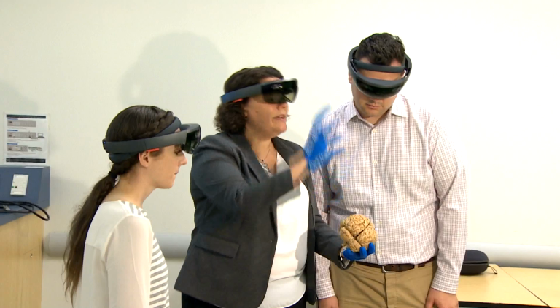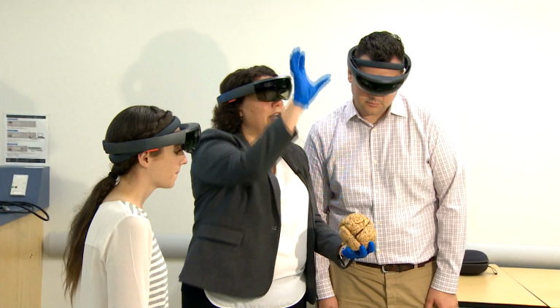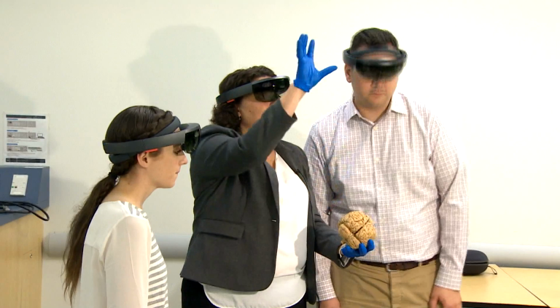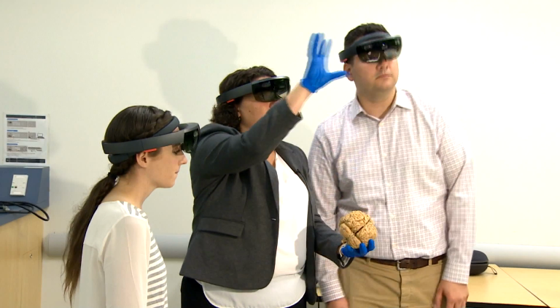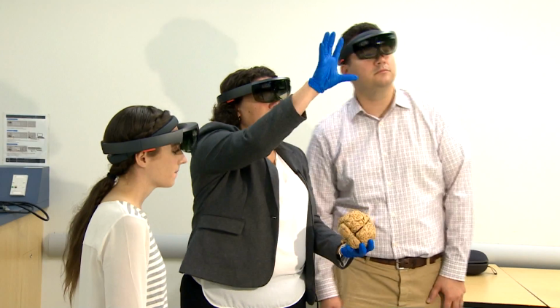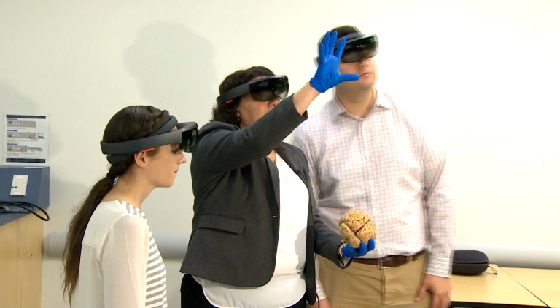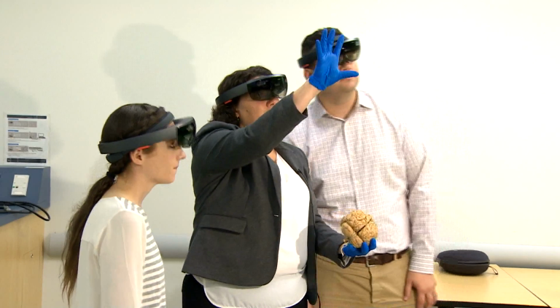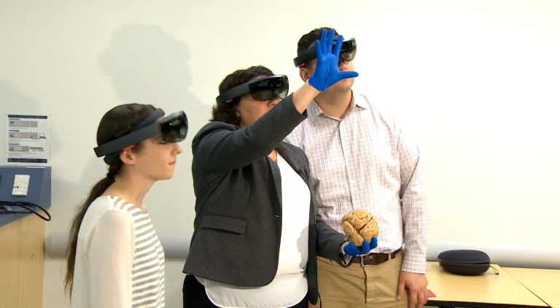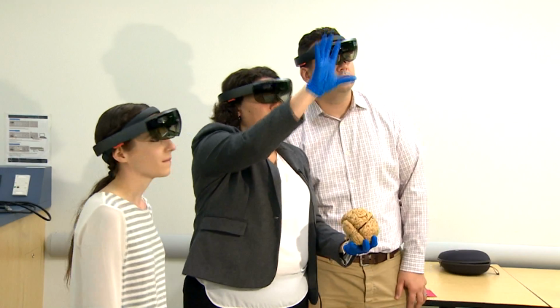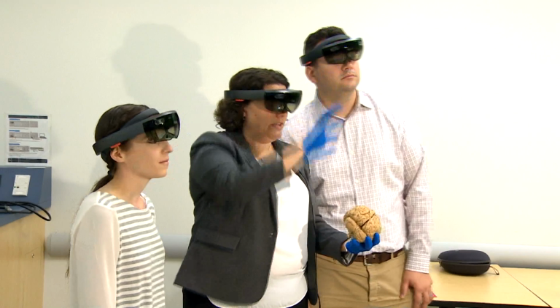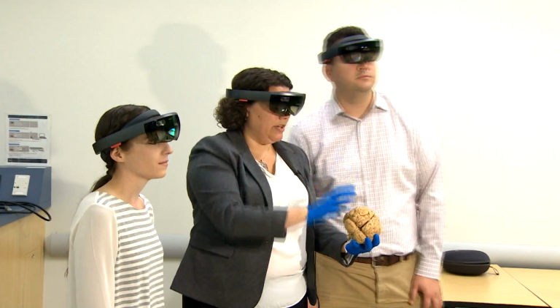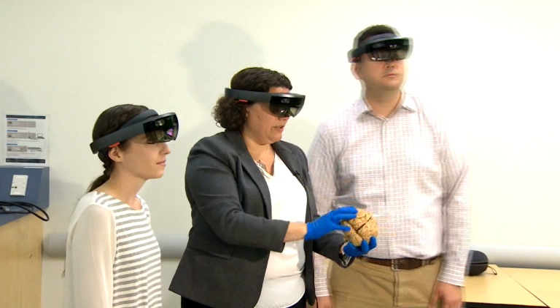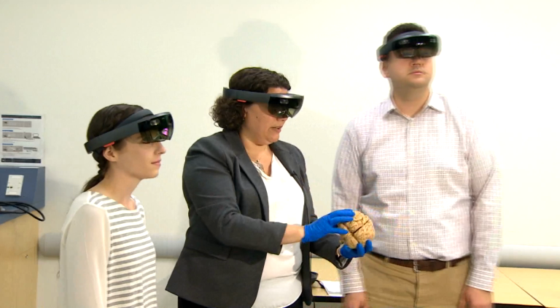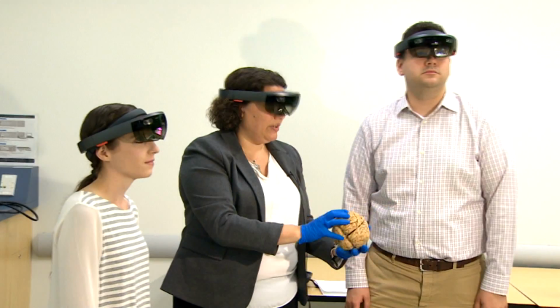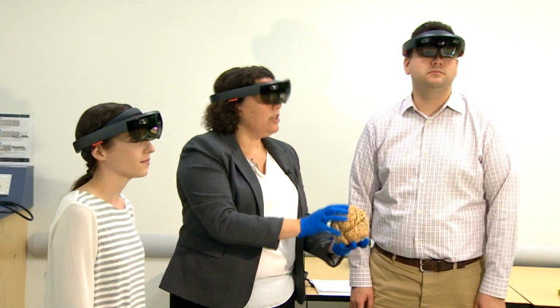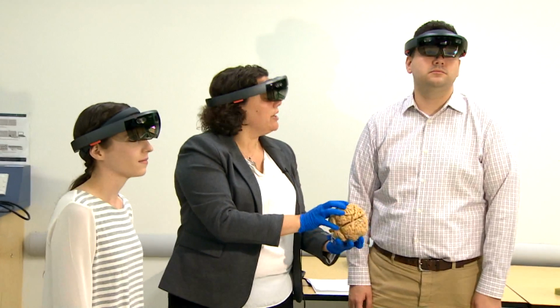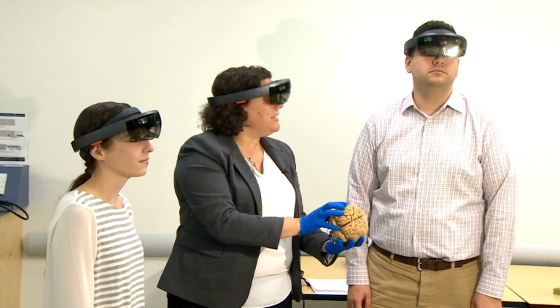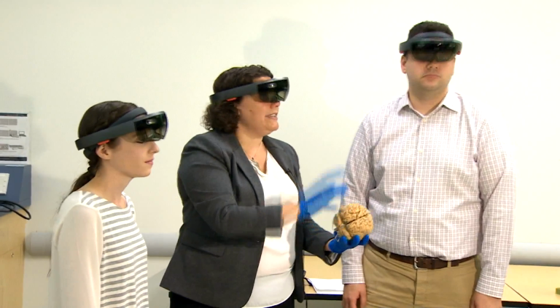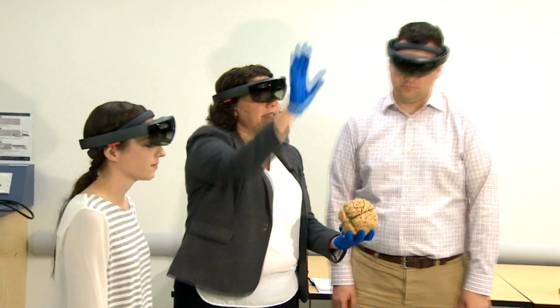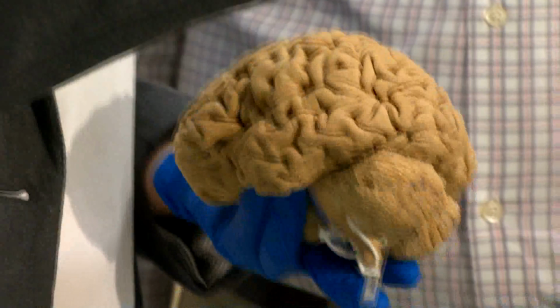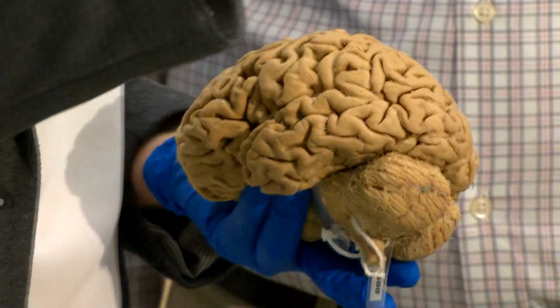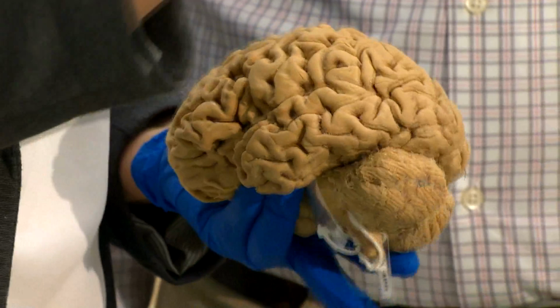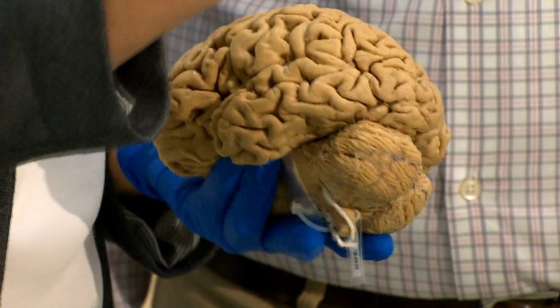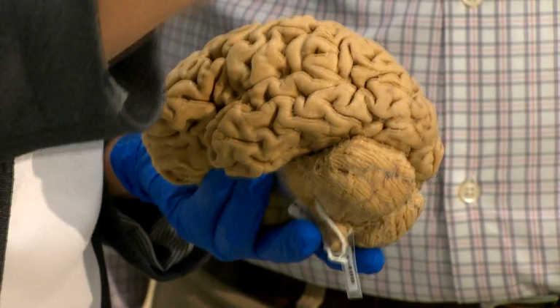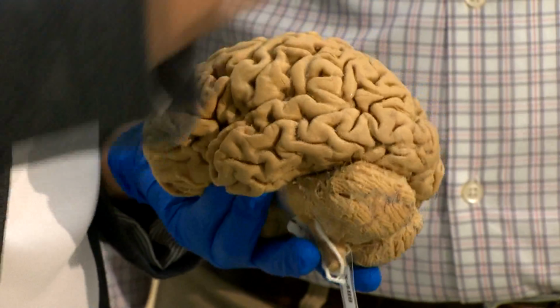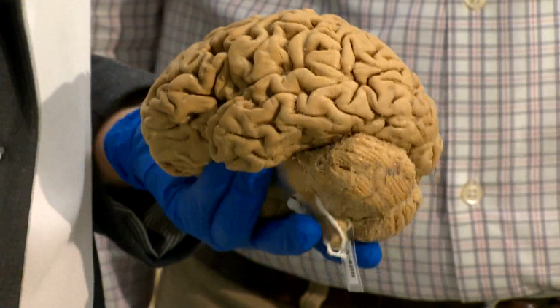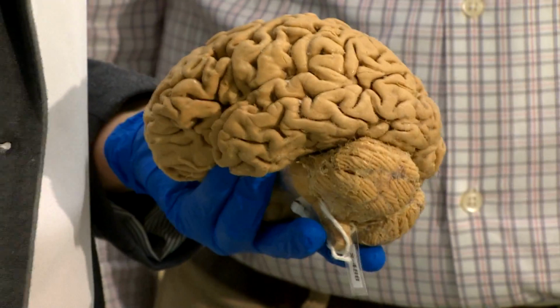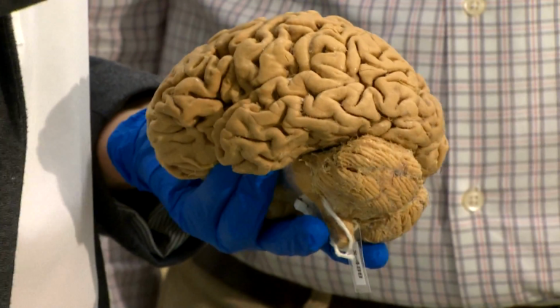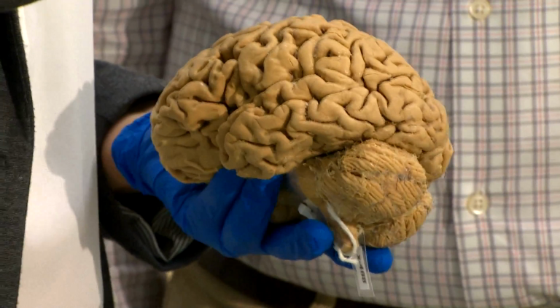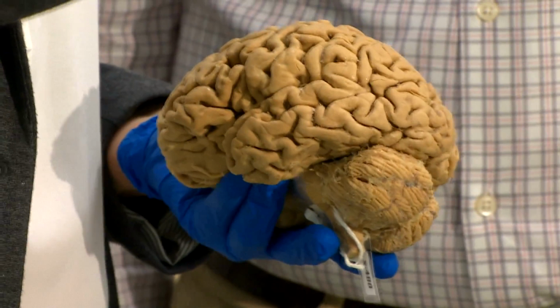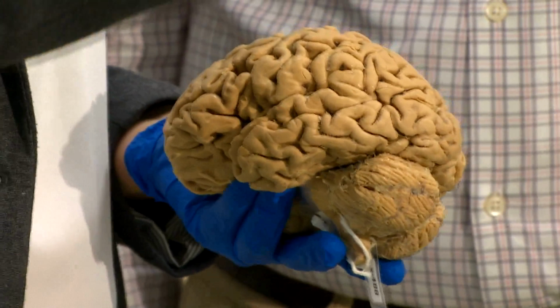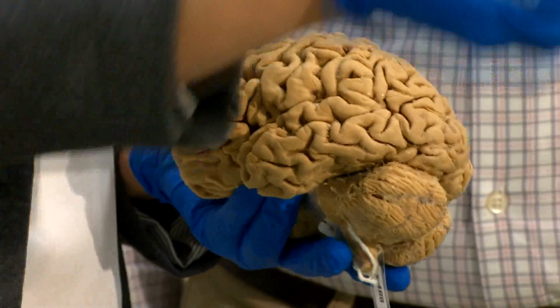Now when you relate the image that you see here to this, you can really see the tail of the caudate expanding right into the temporal loop there.